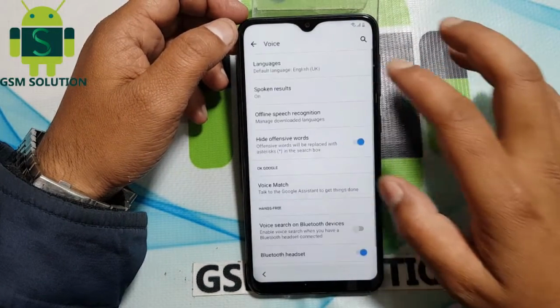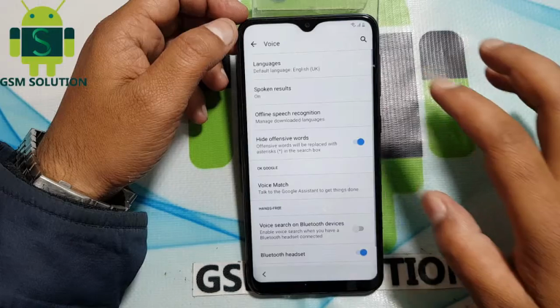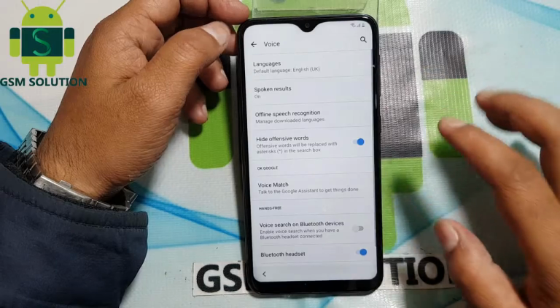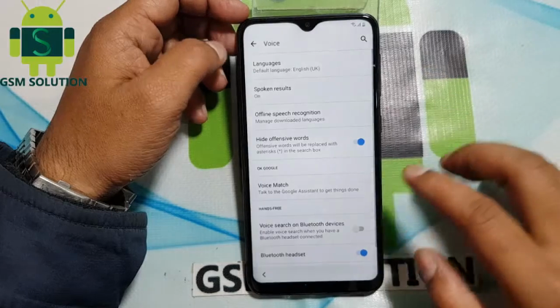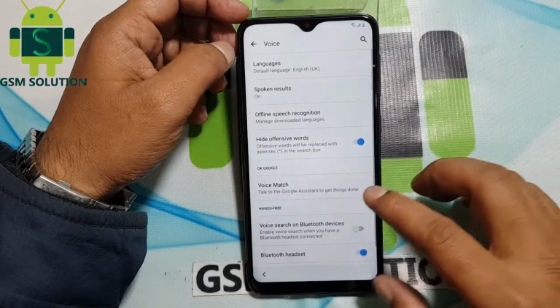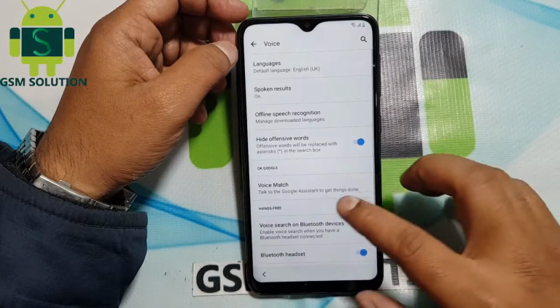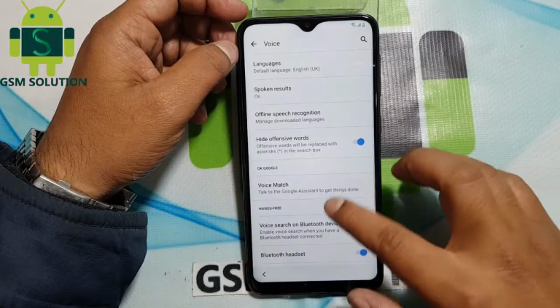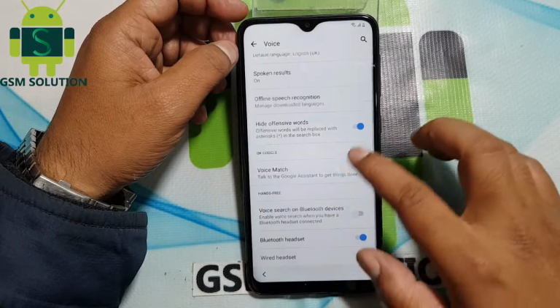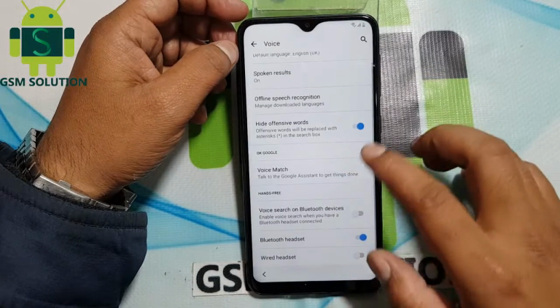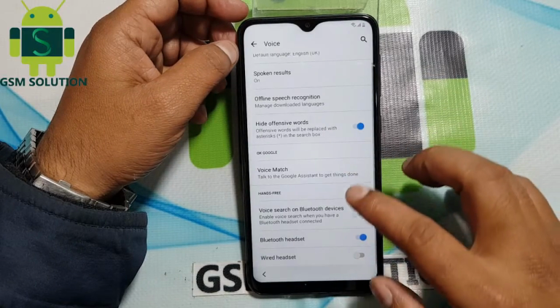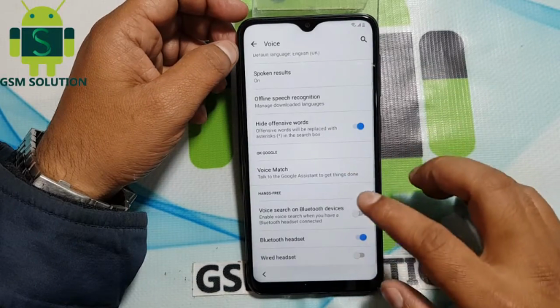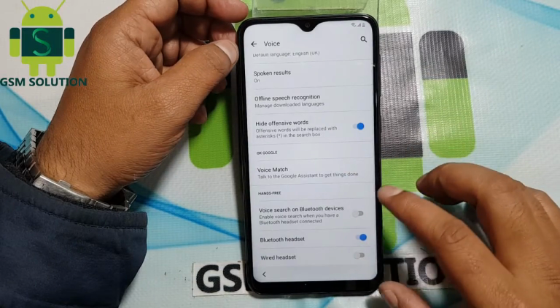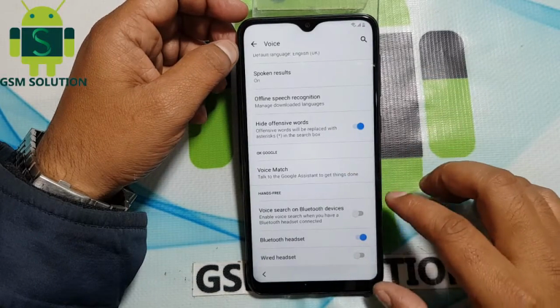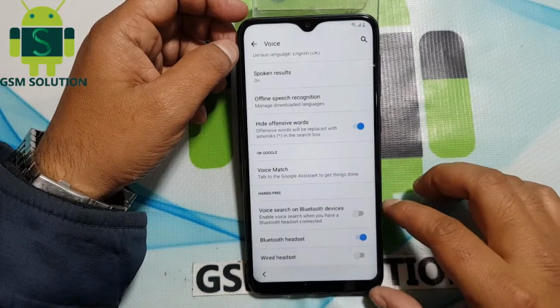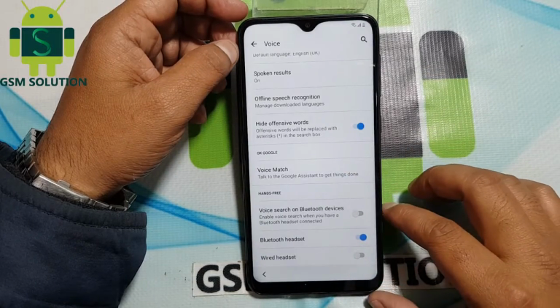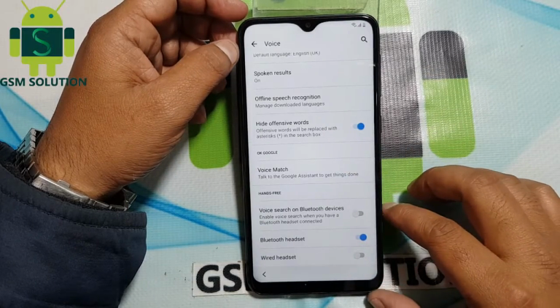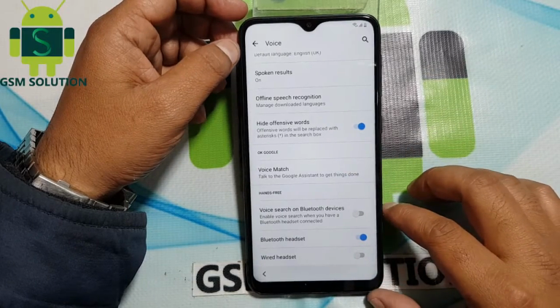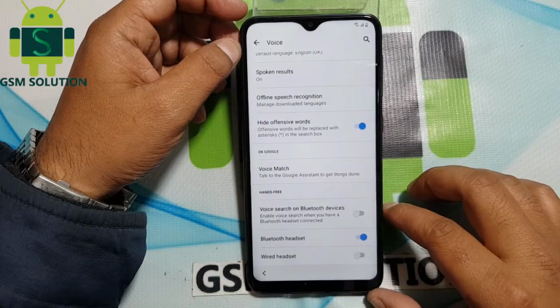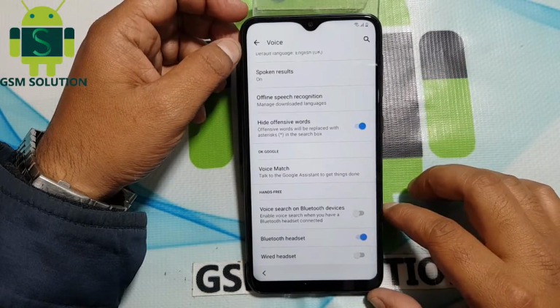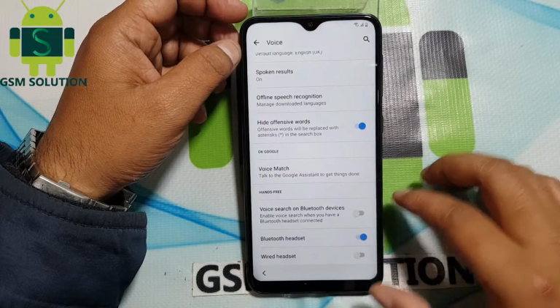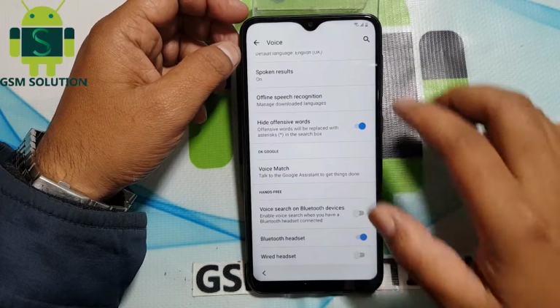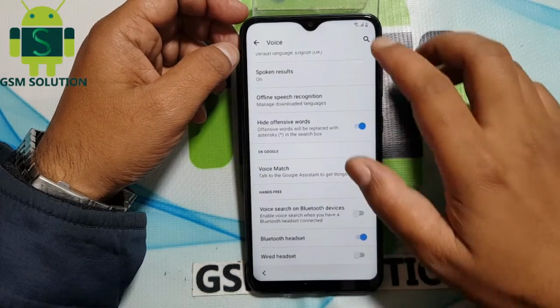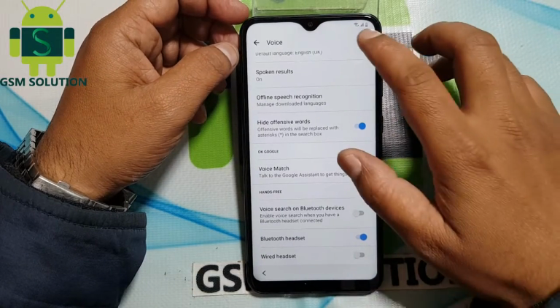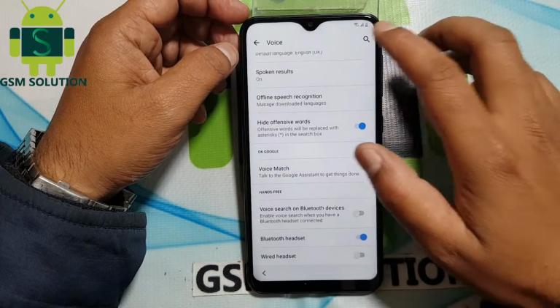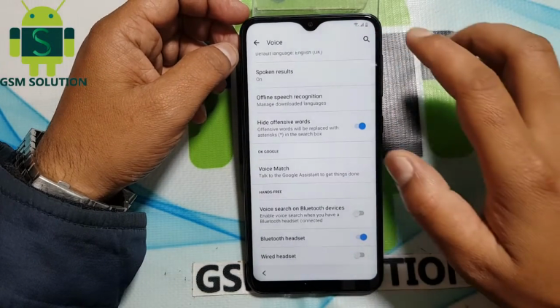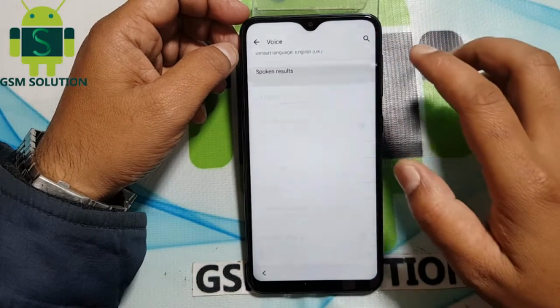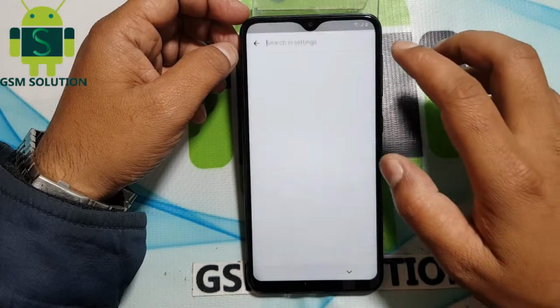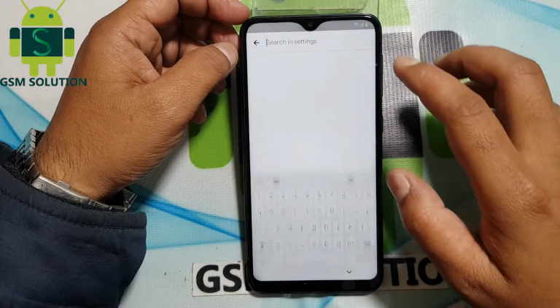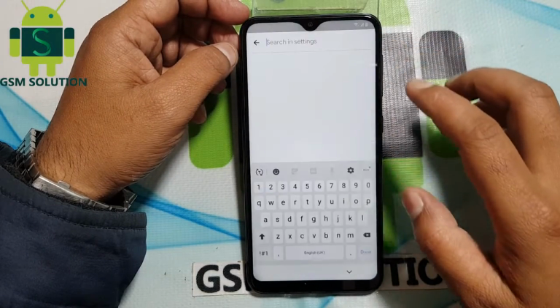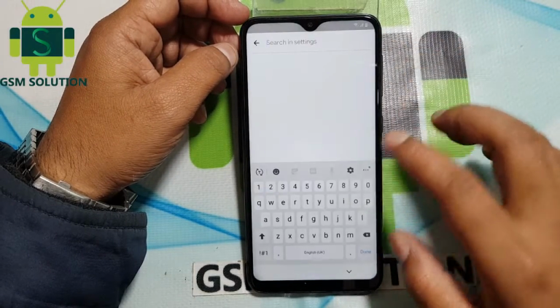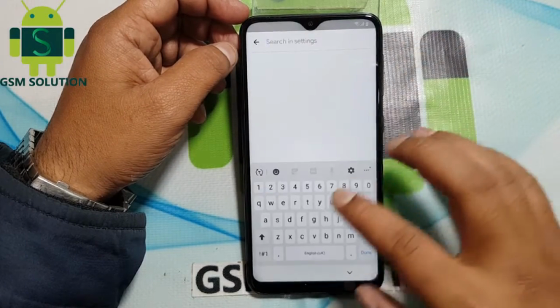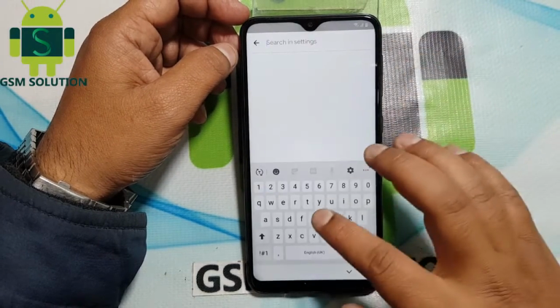Go to Google voice typing, then click search, then go to manage pending and open Chrome browser.